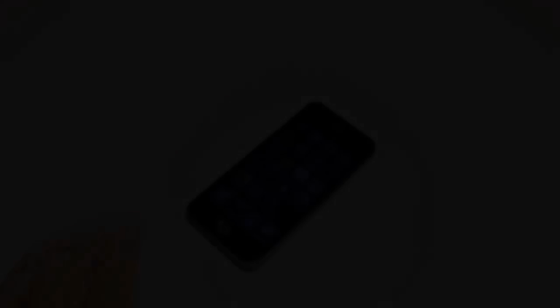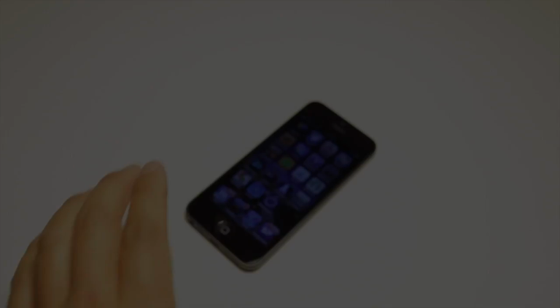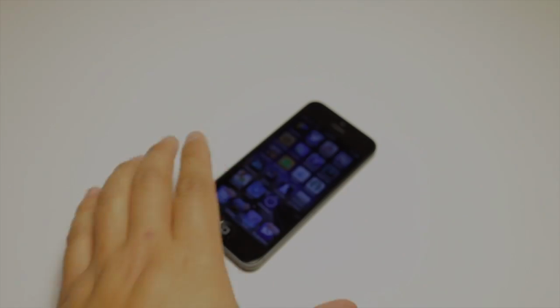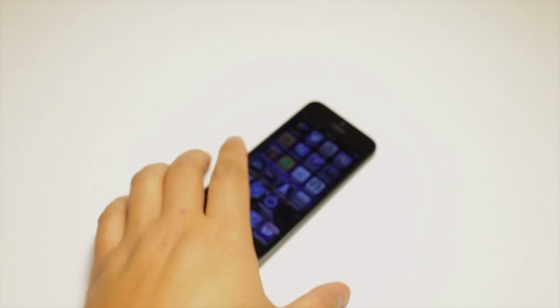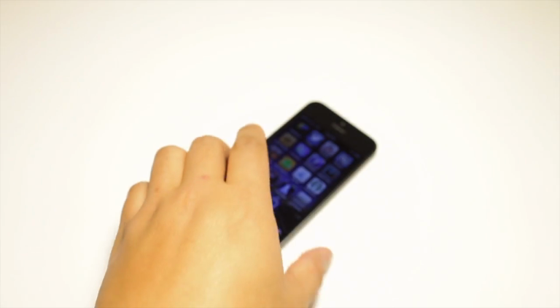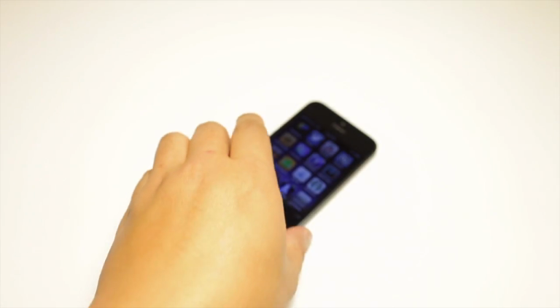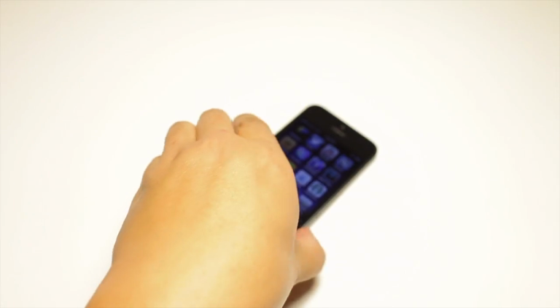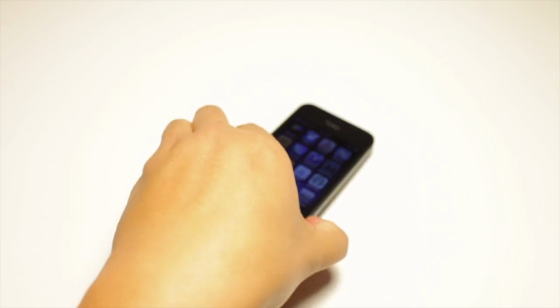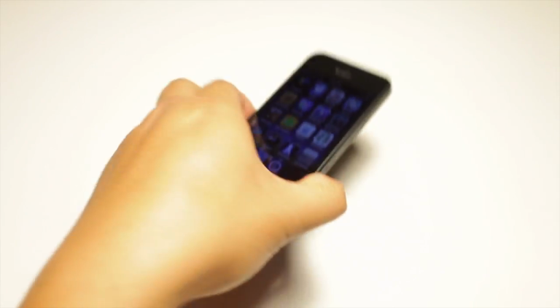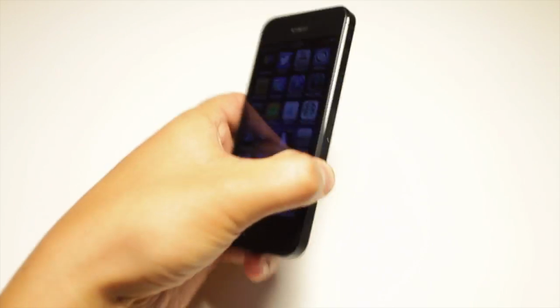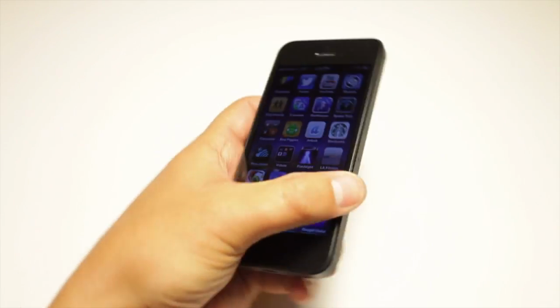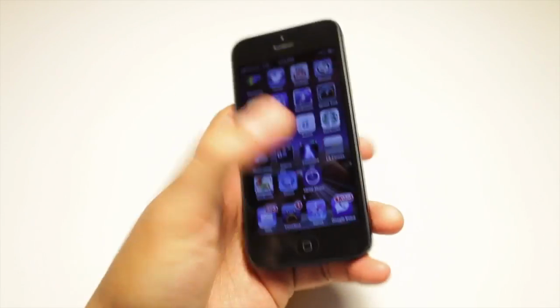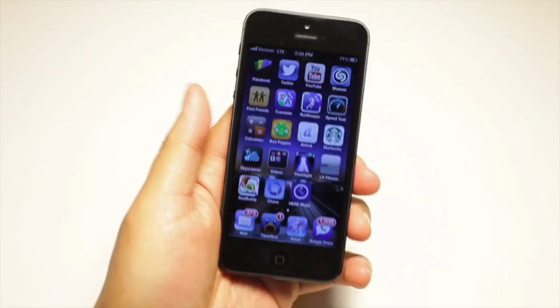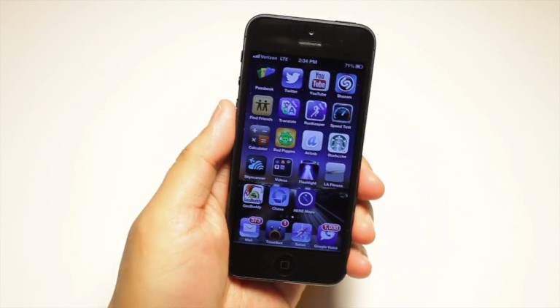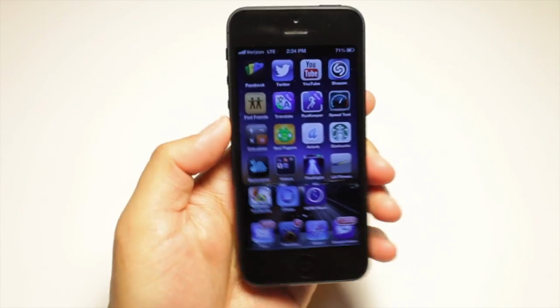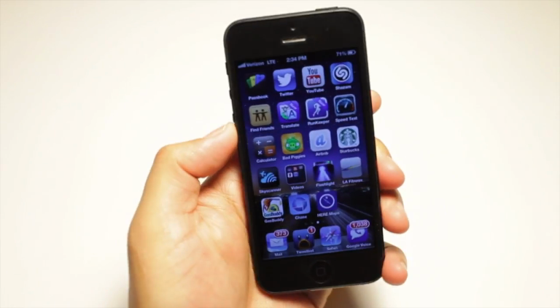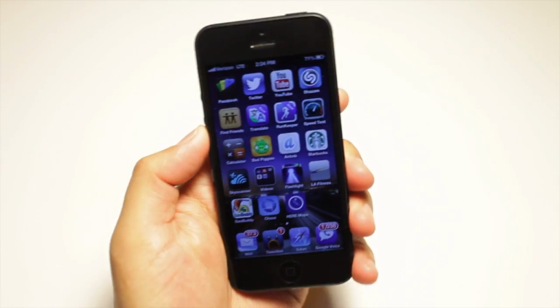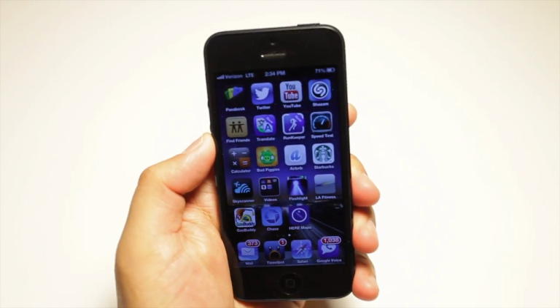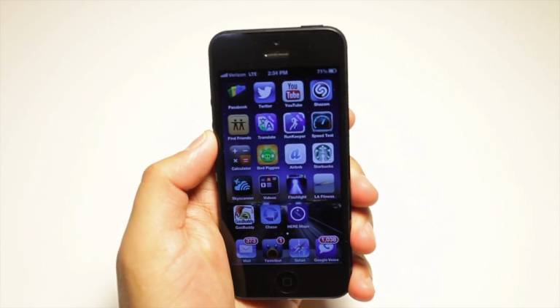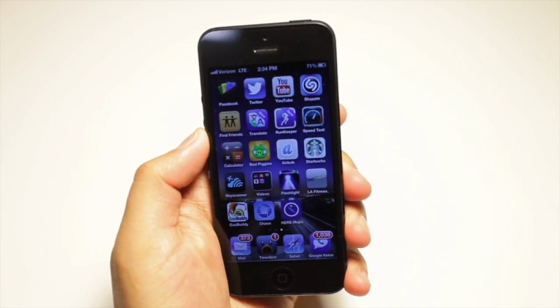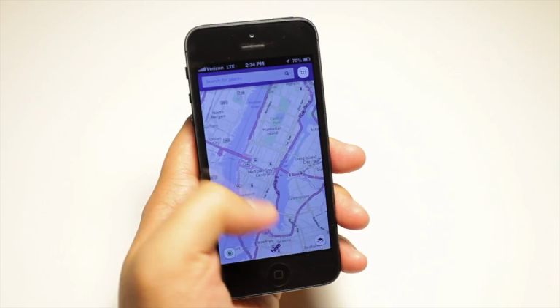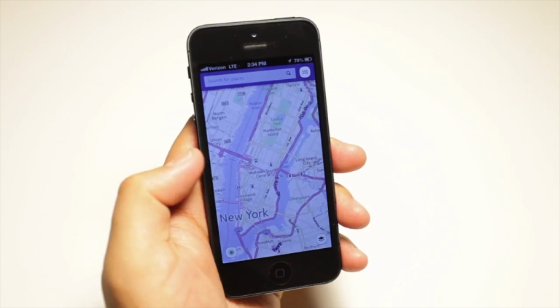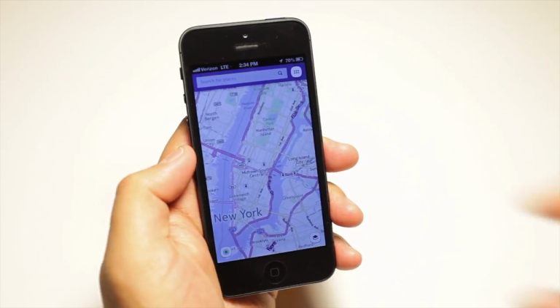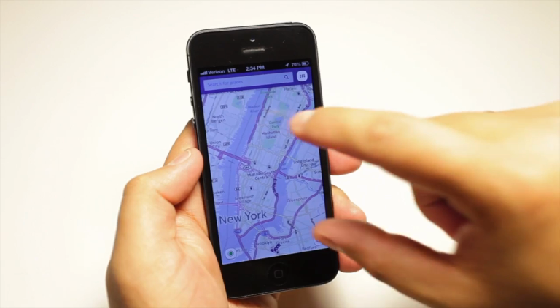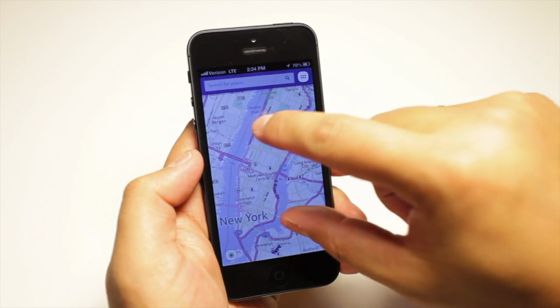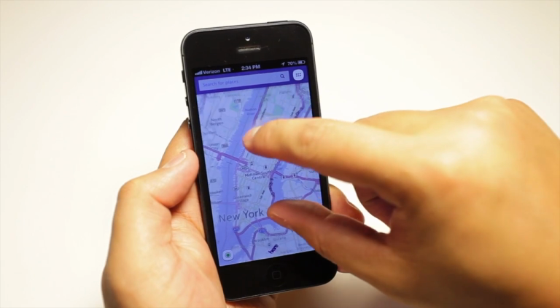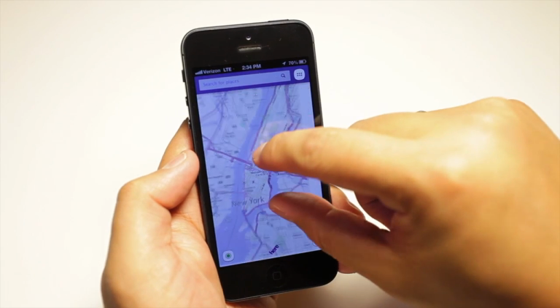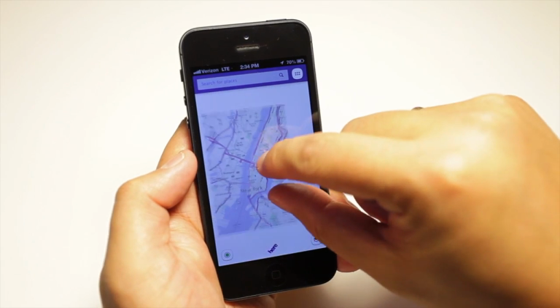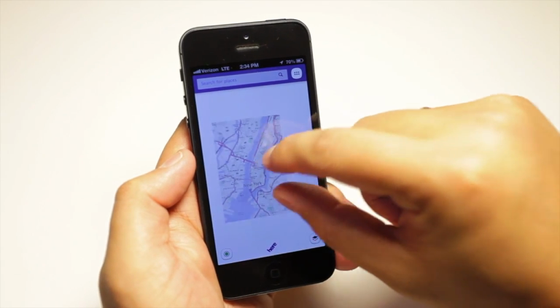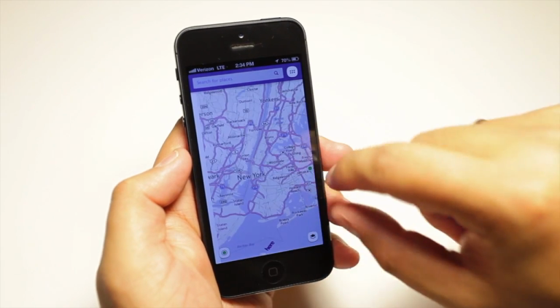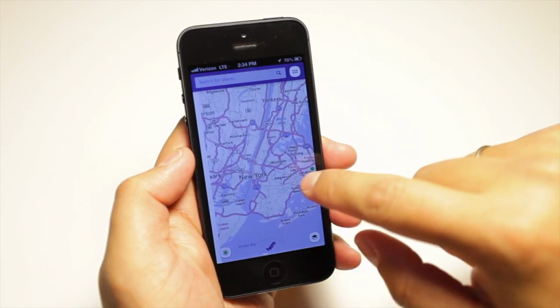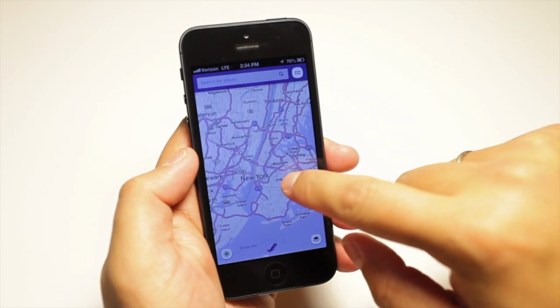Hey Nokia fans, Here Maps by Nokia was just released for iOS. In this video, we'll show you how it looks on the iPhone 5.